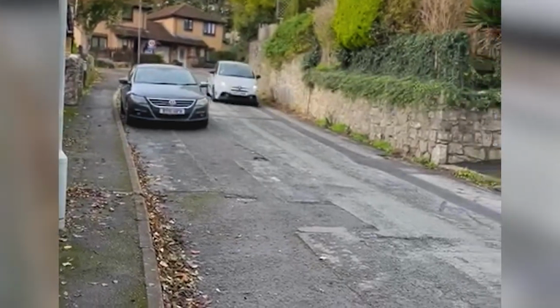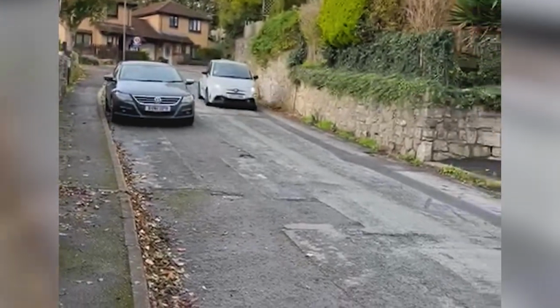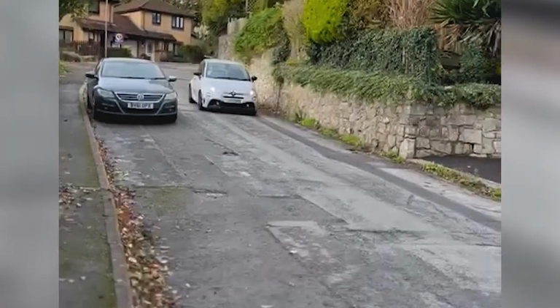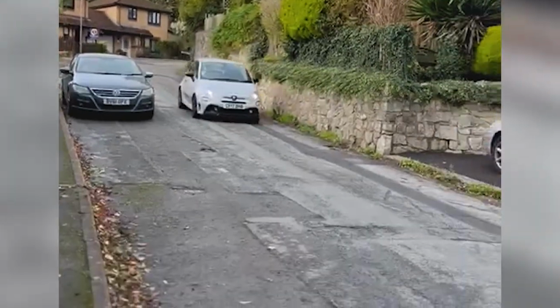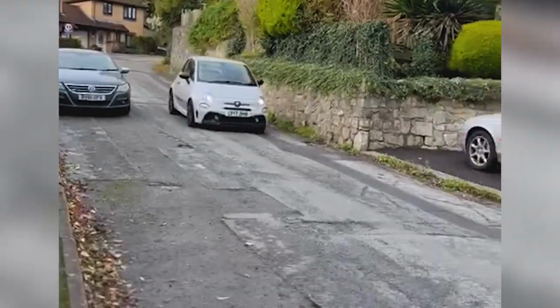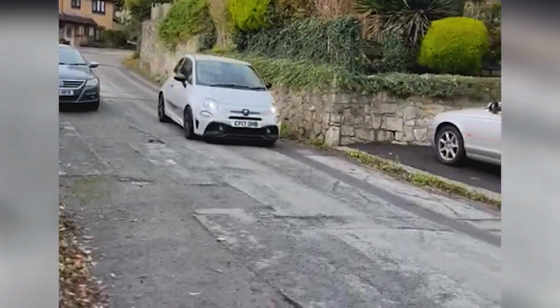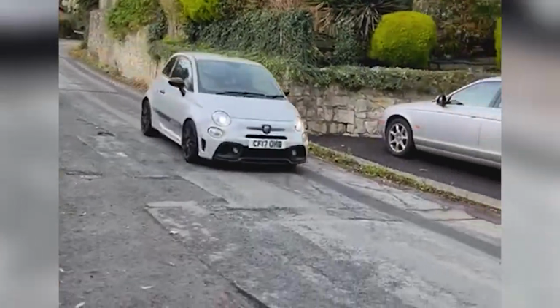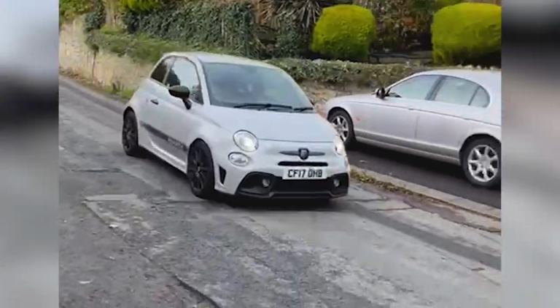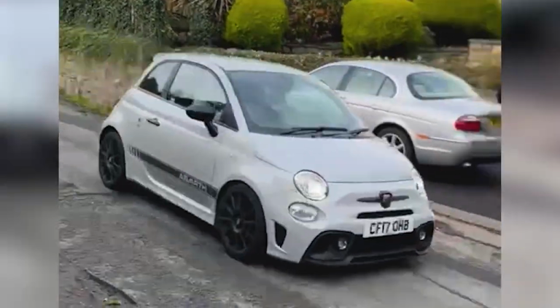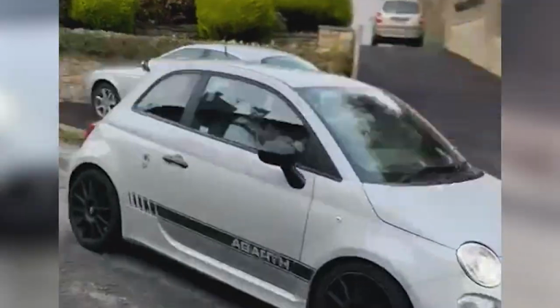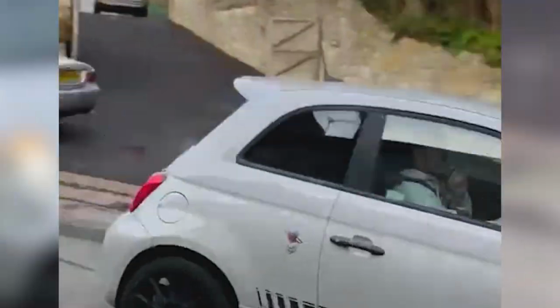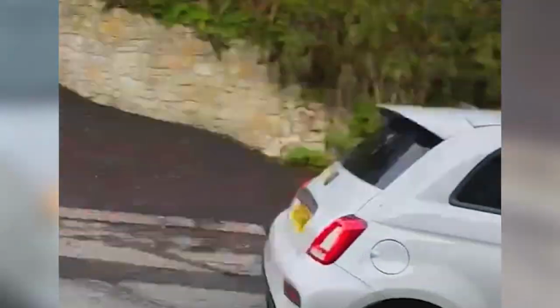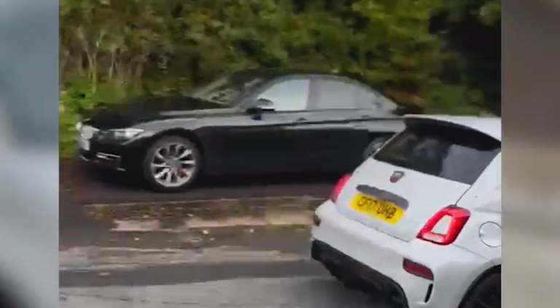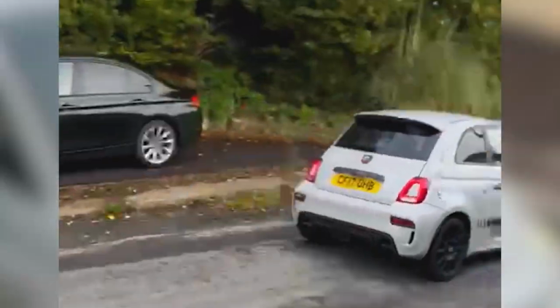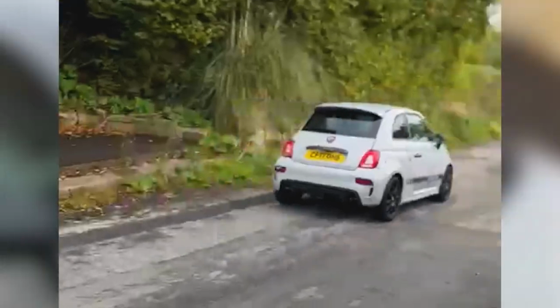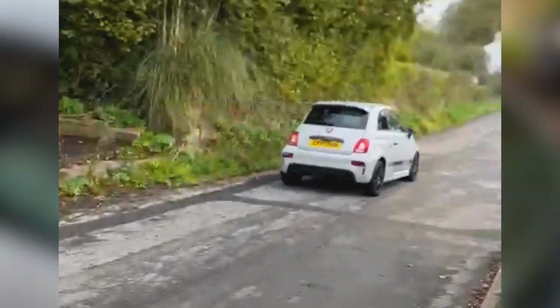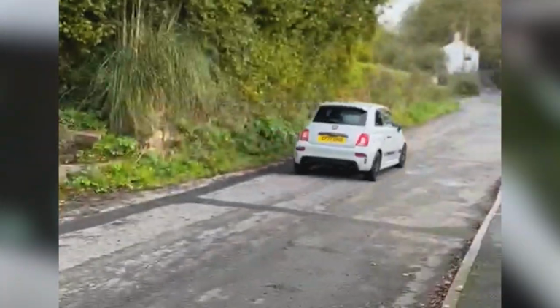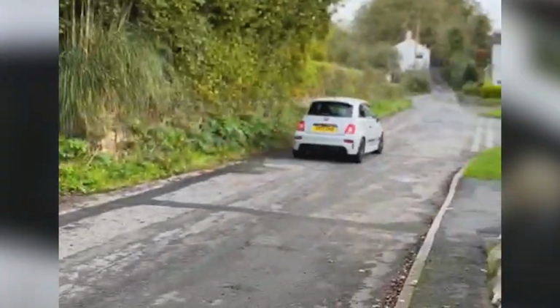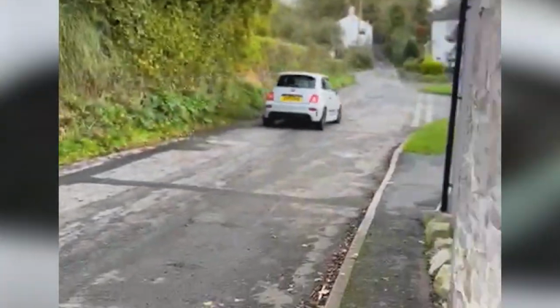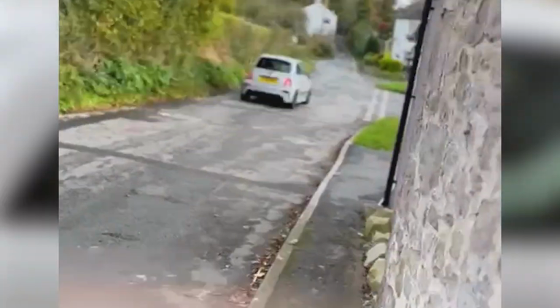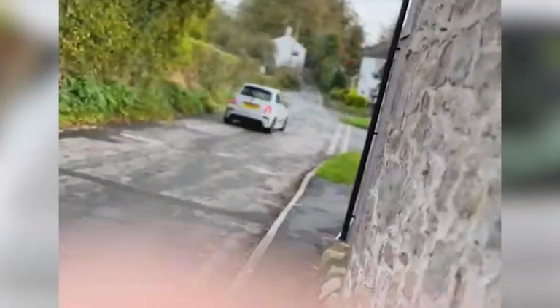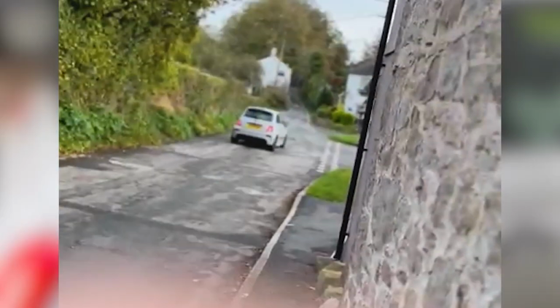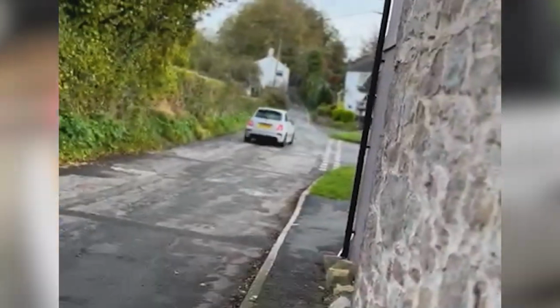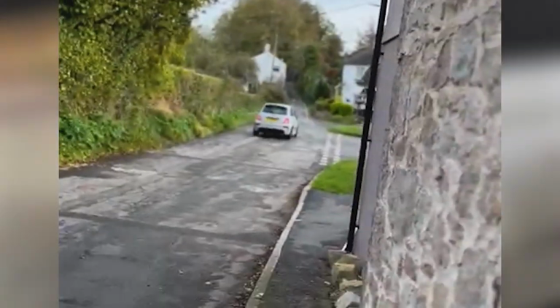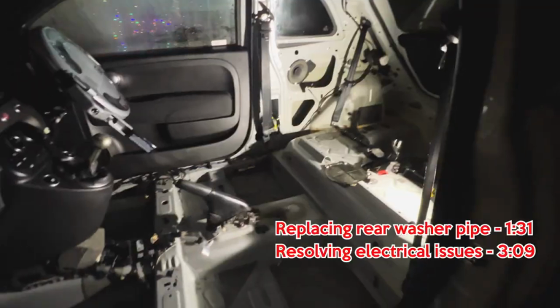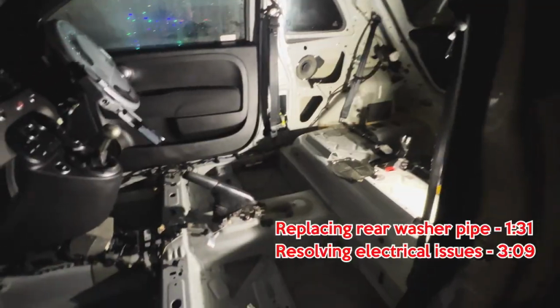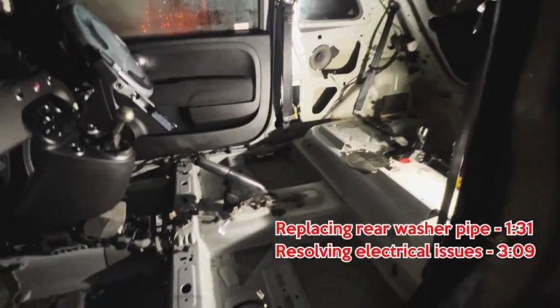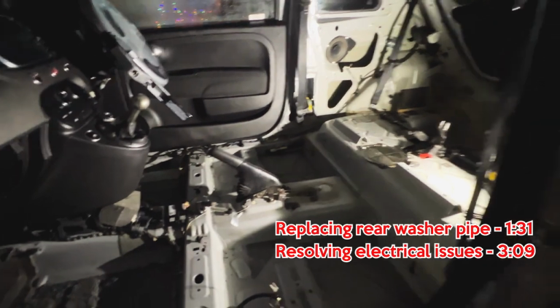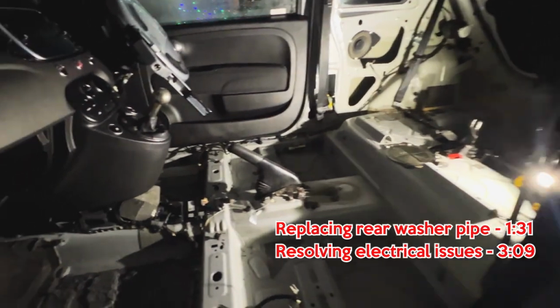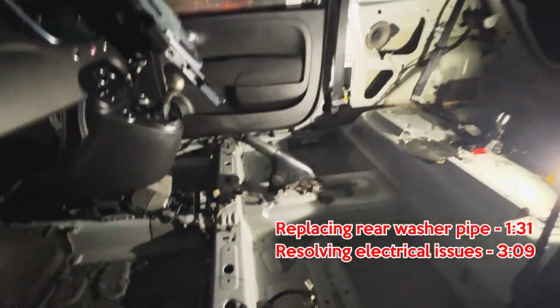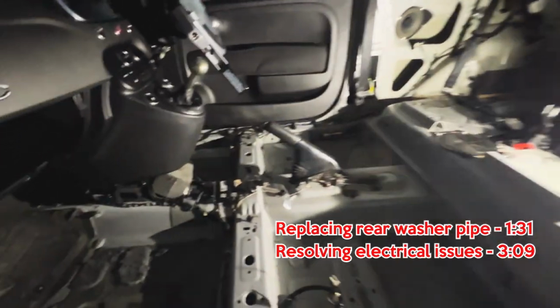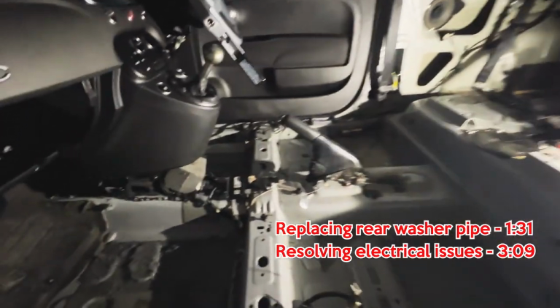That is my 595 and I'm going to tell you how it was nearly not my 595. Check this out.